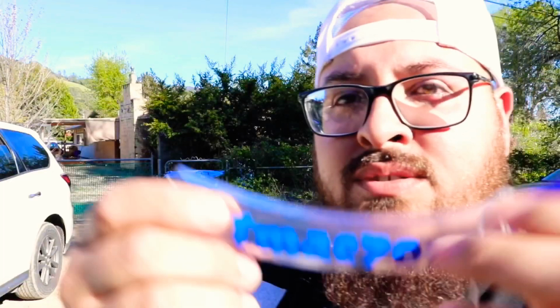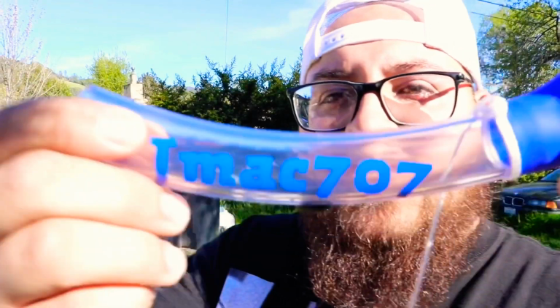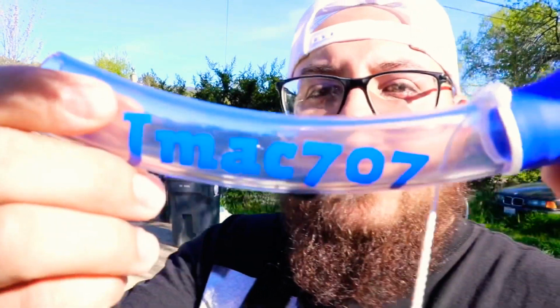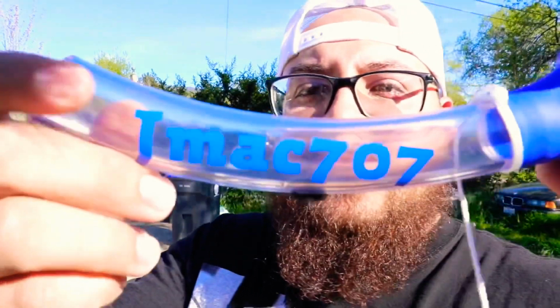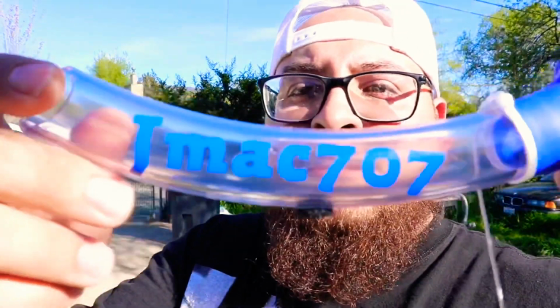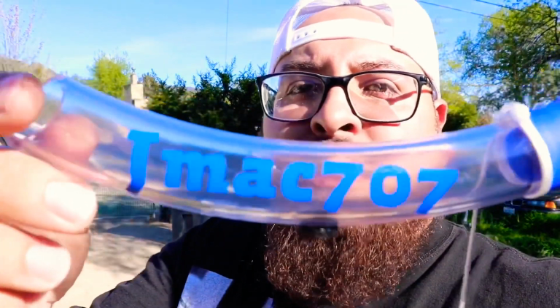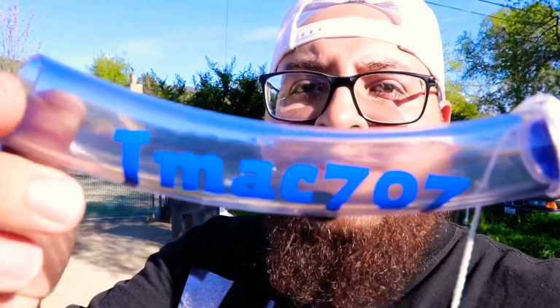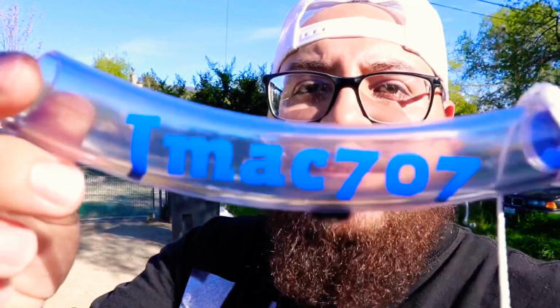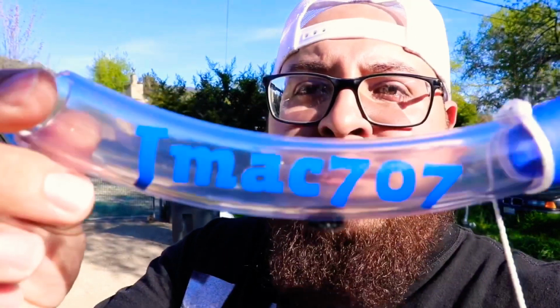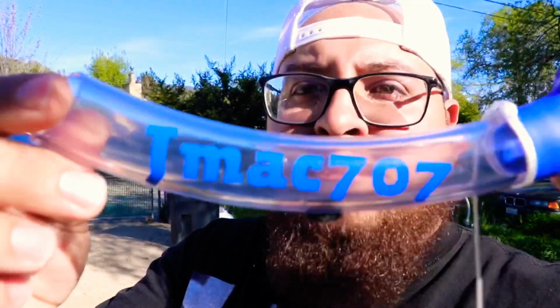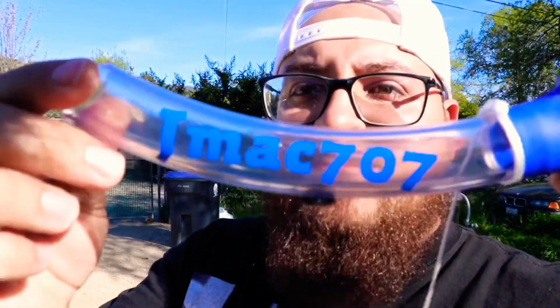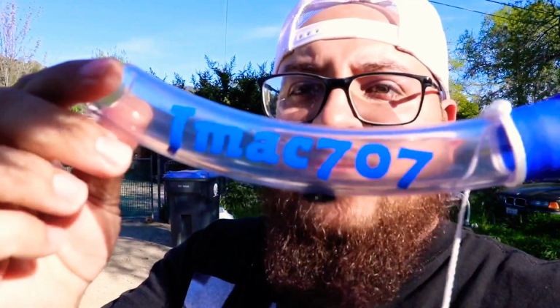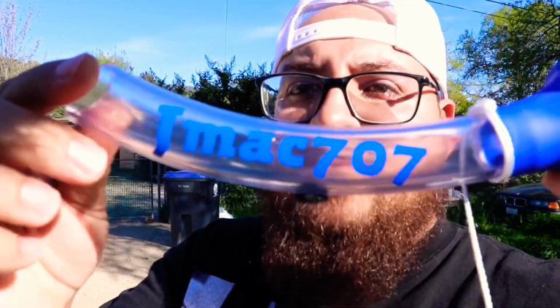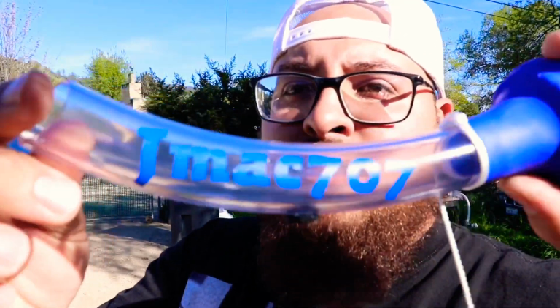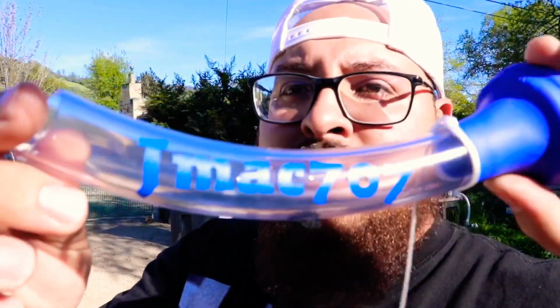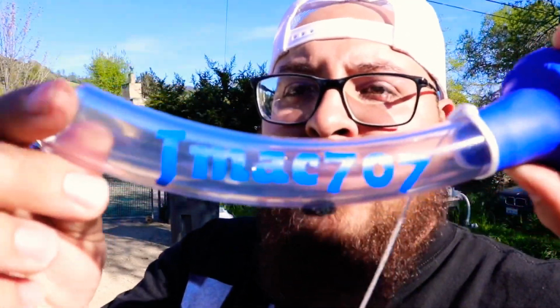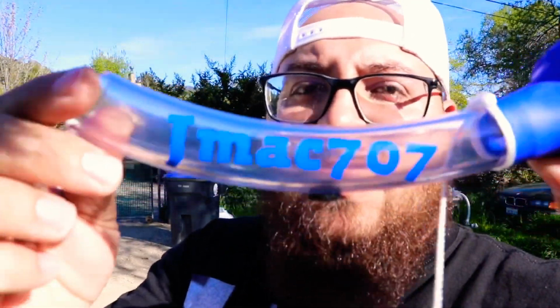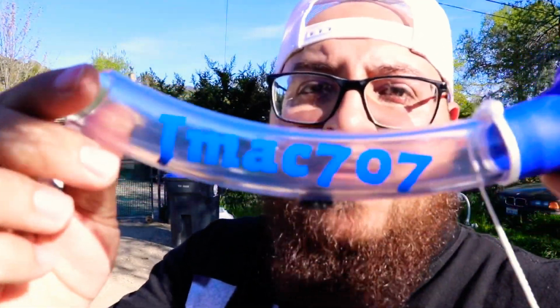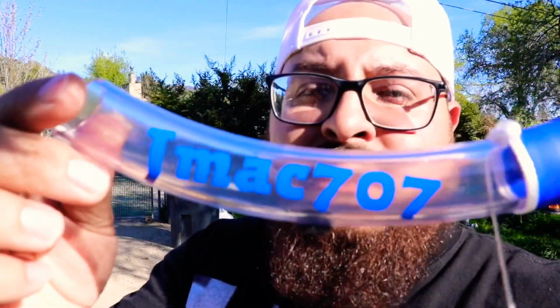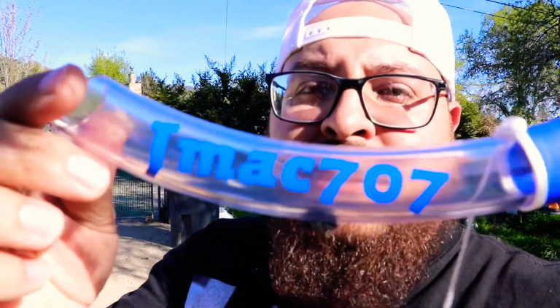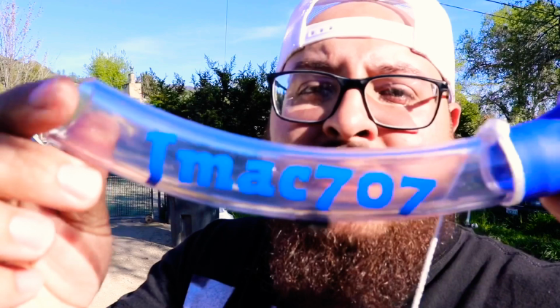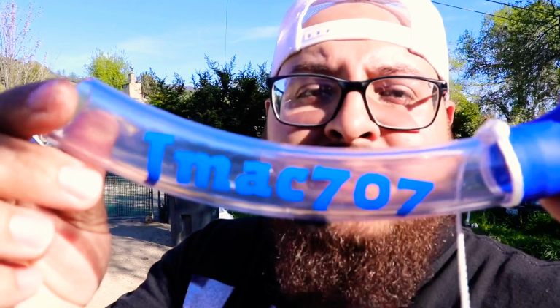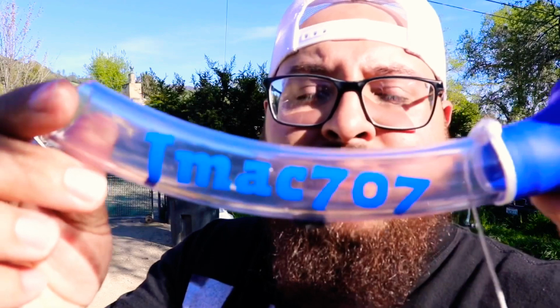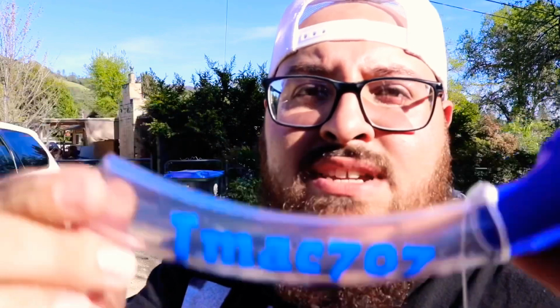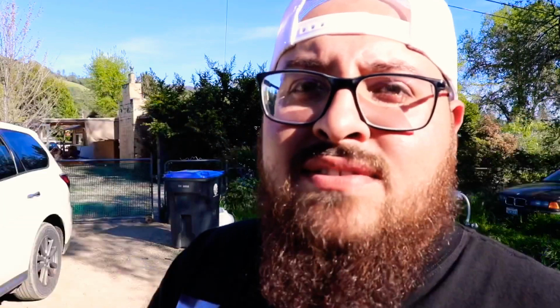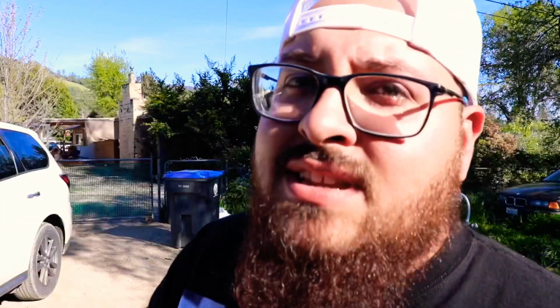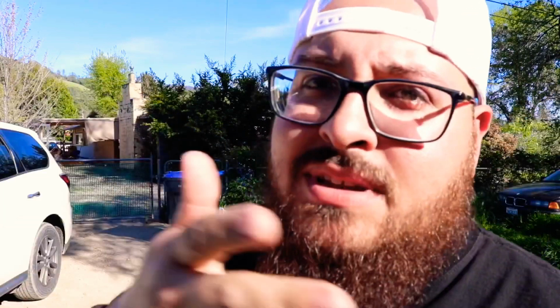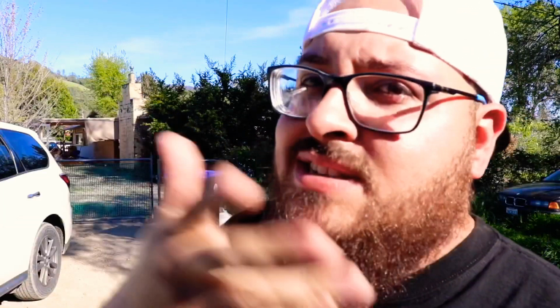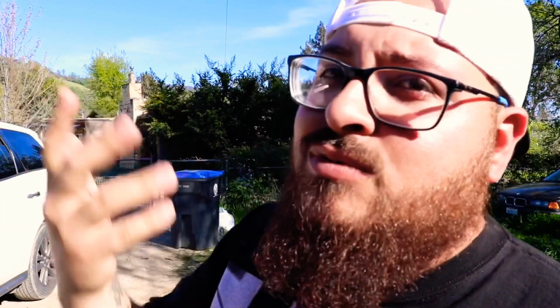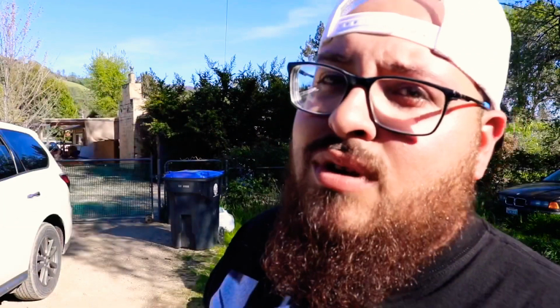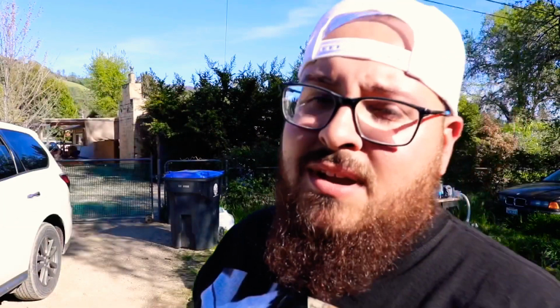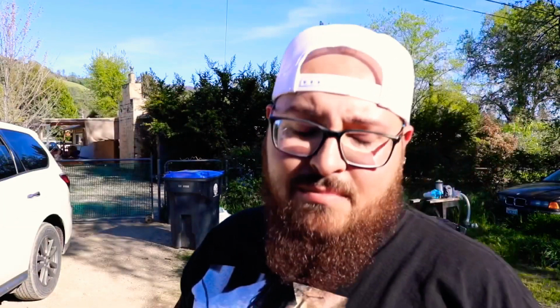You can get custom writing on it or whatever you want. I got mine as J-Mac 707 because that's who I am.